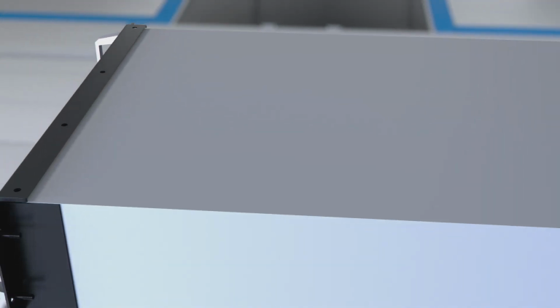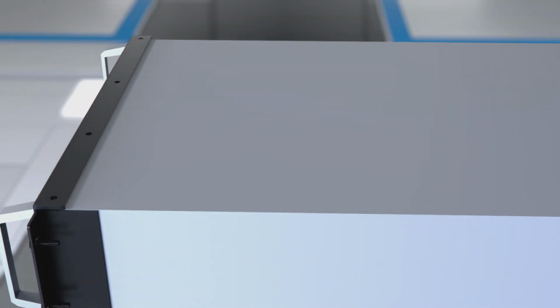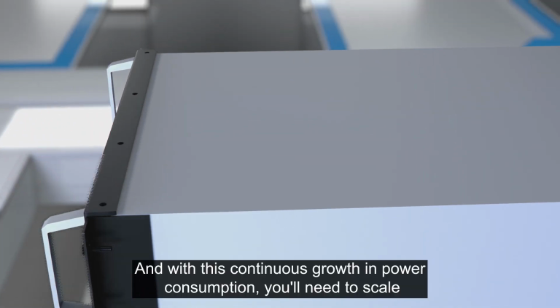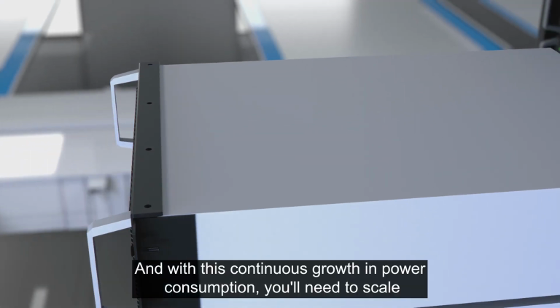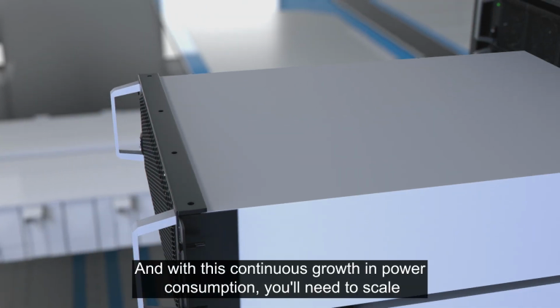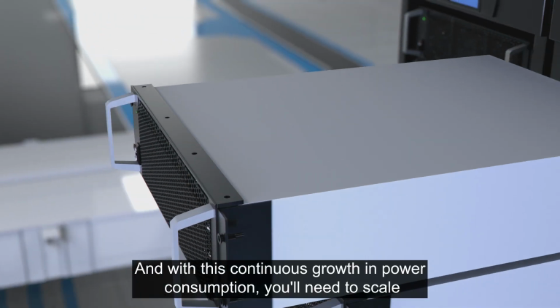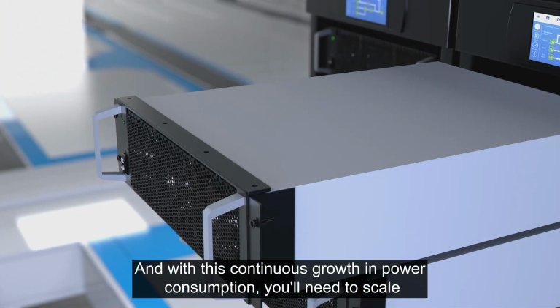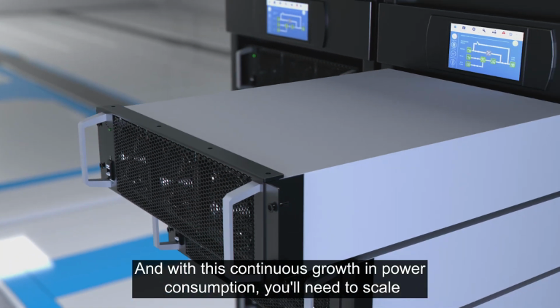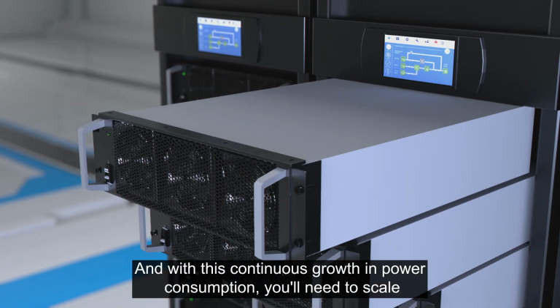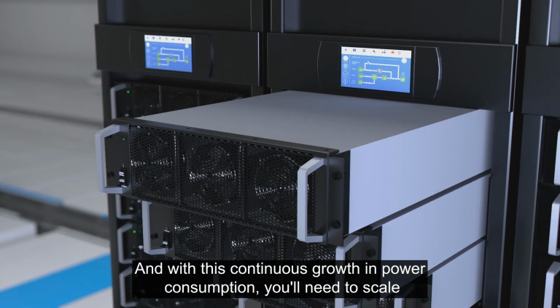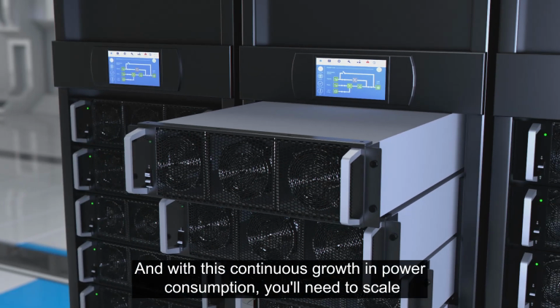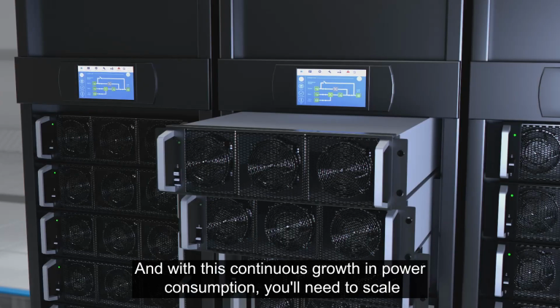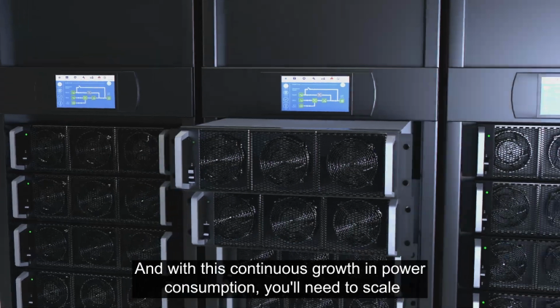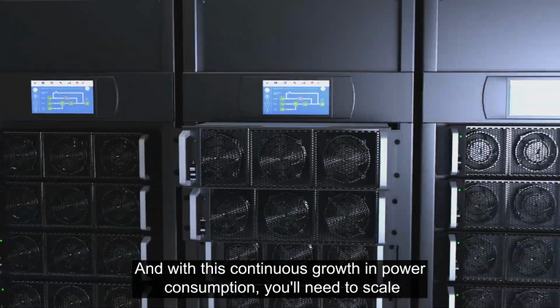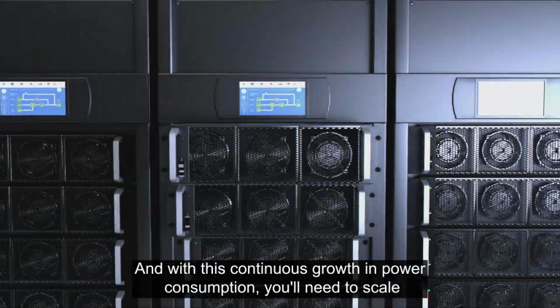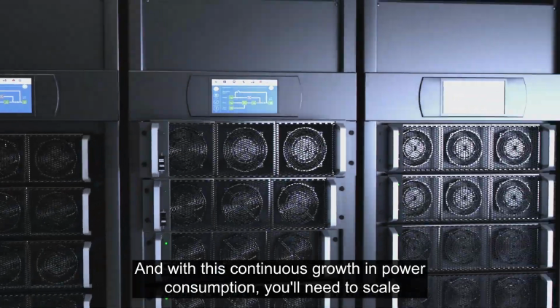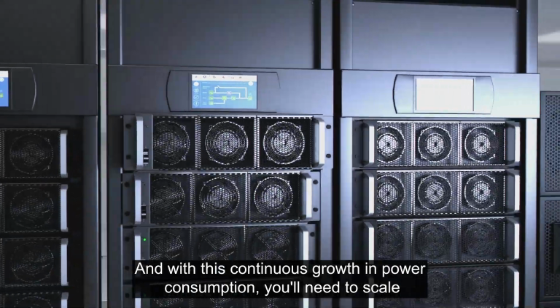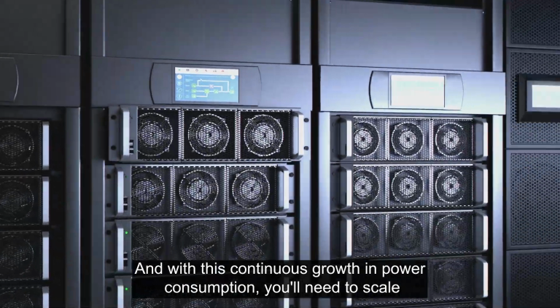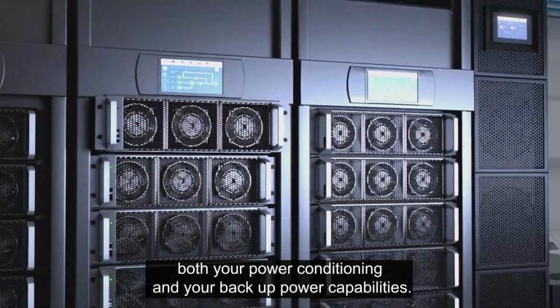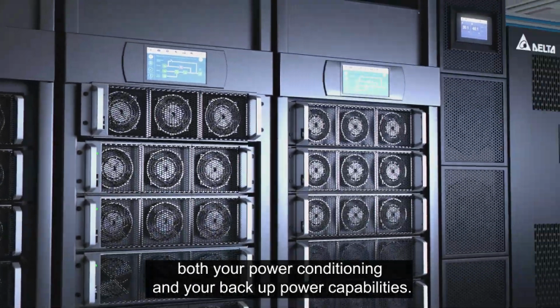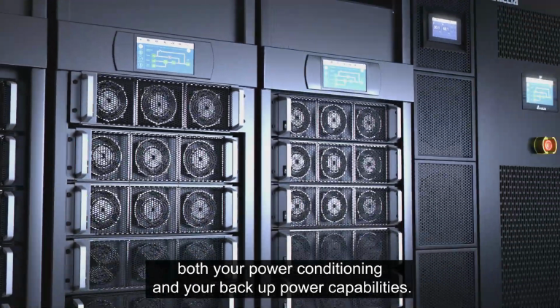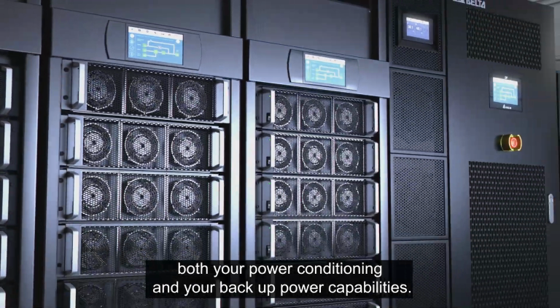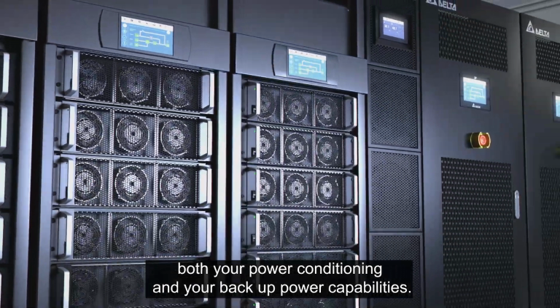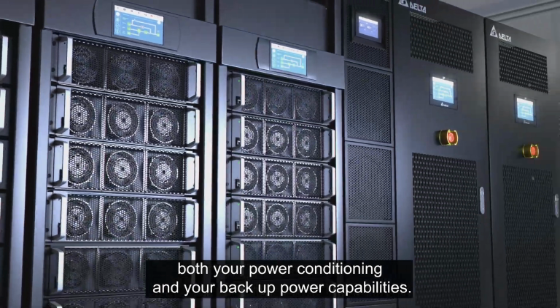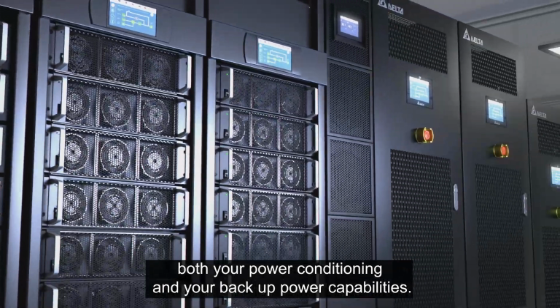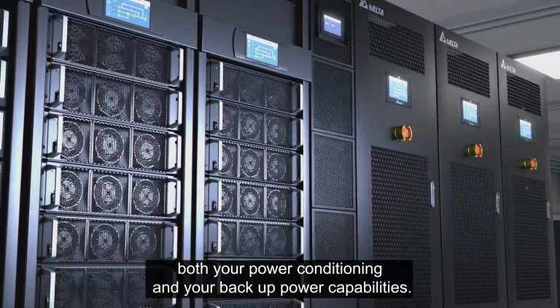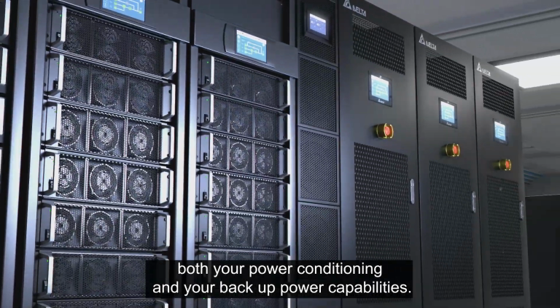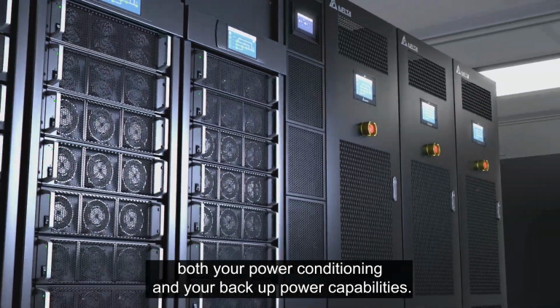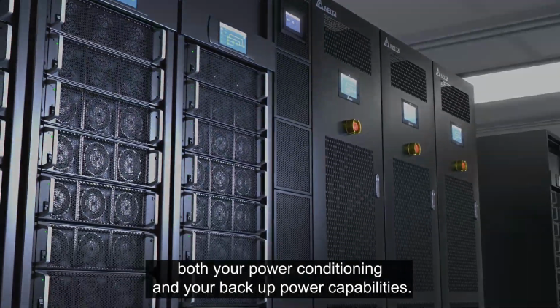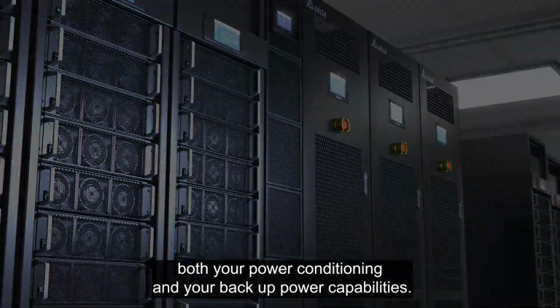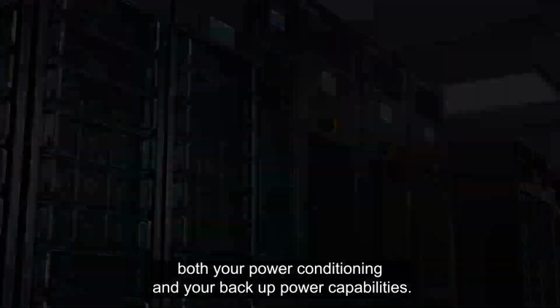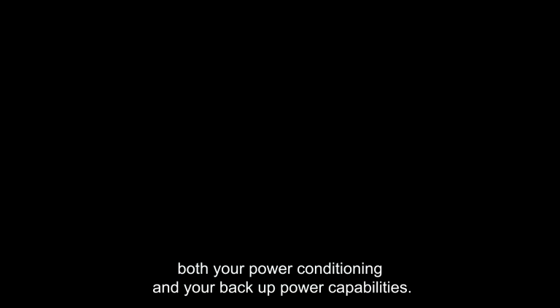And with this continuous growth in power consumption, you'll need to scale both your power conditioning and your backup power capabilities.